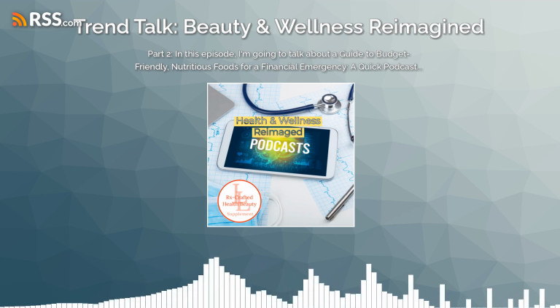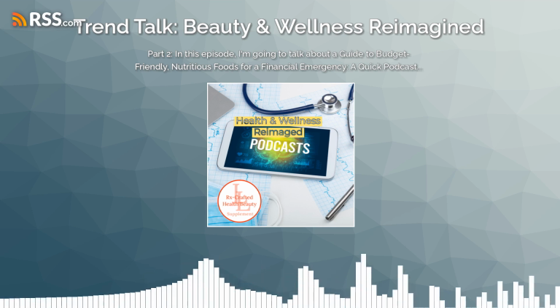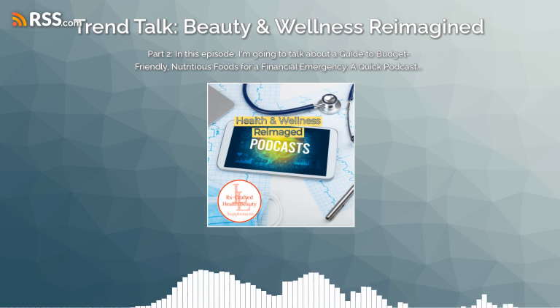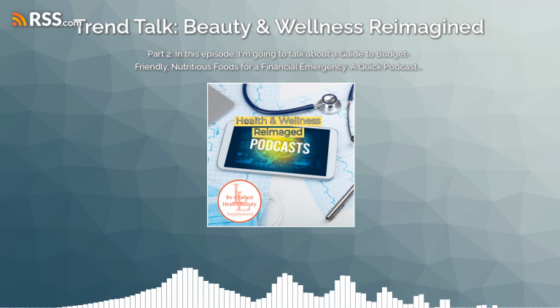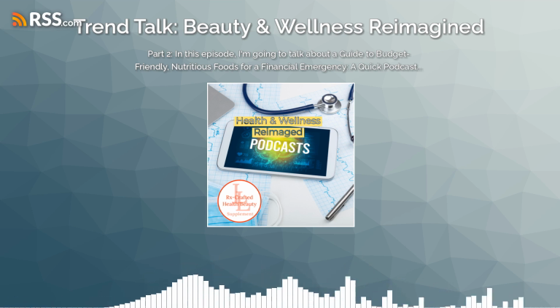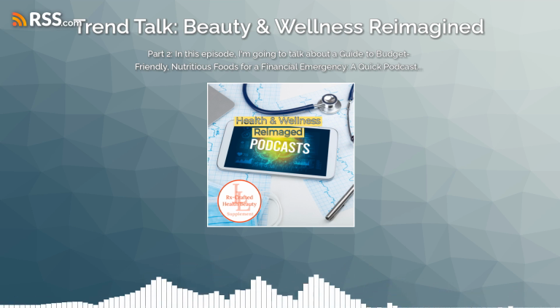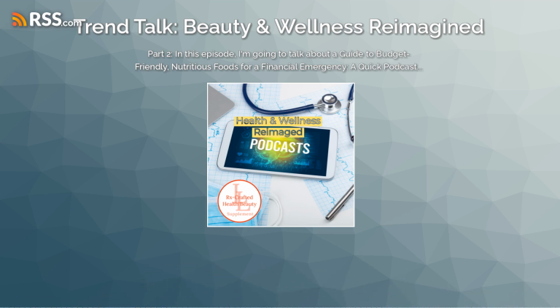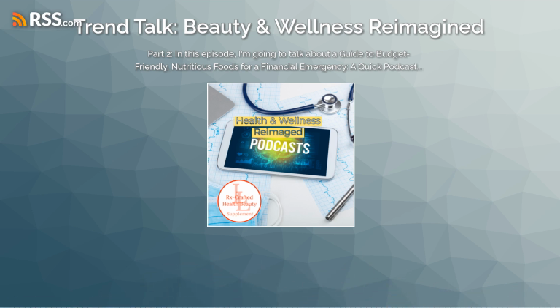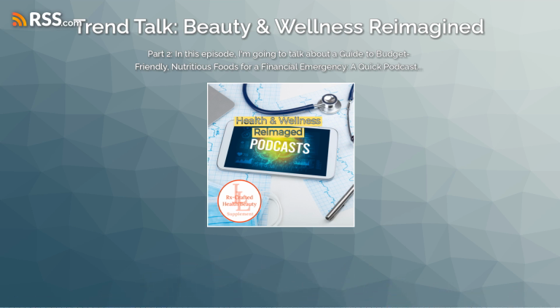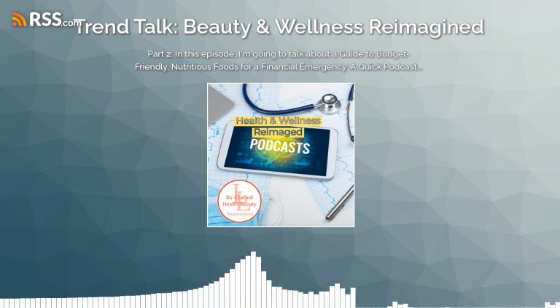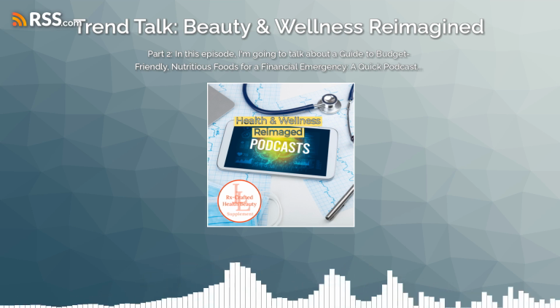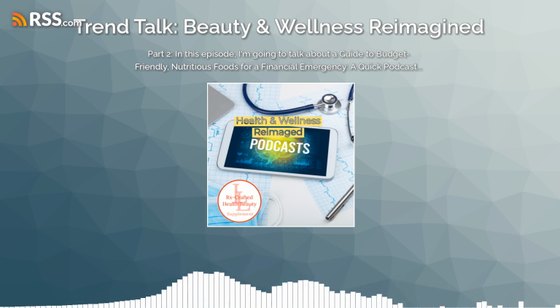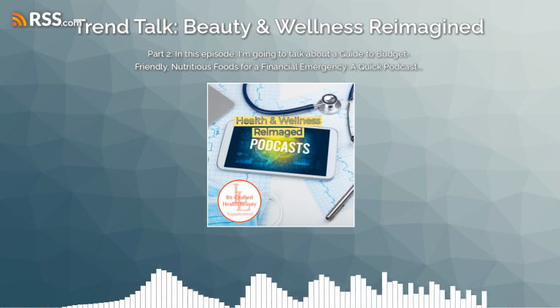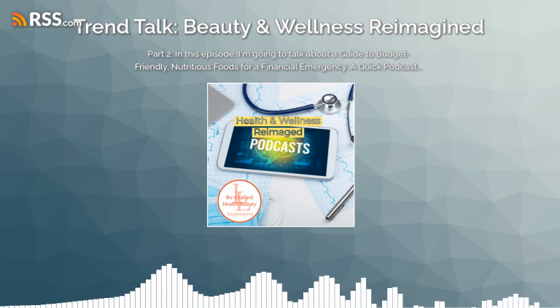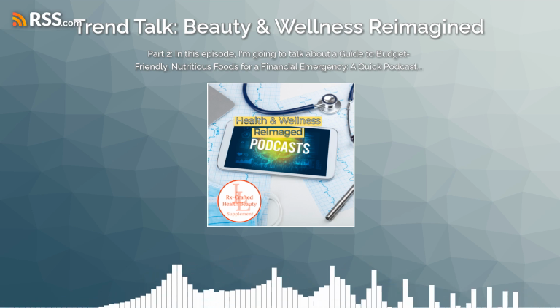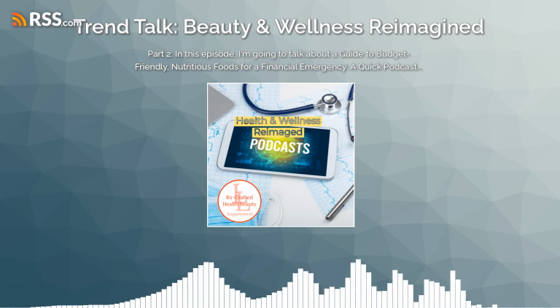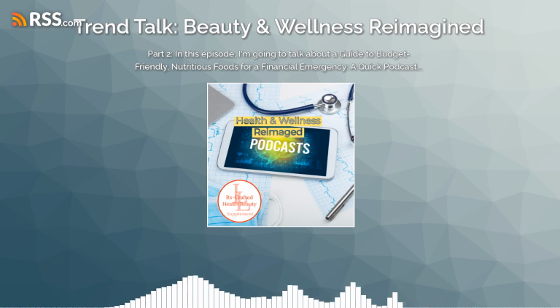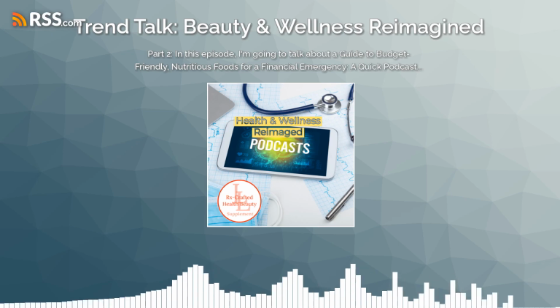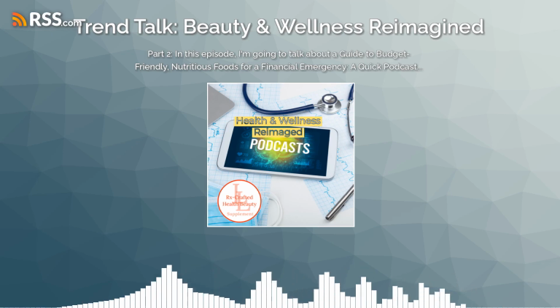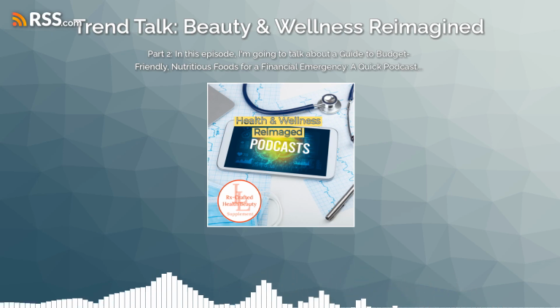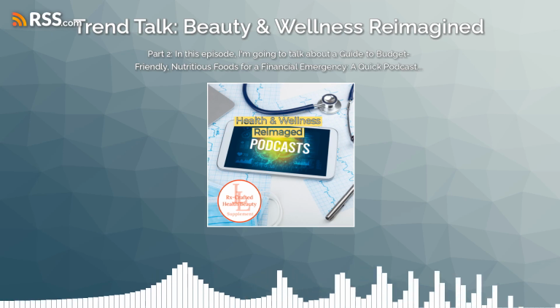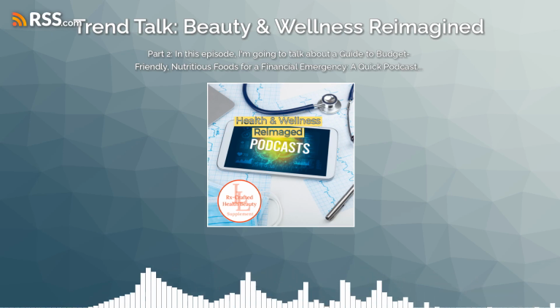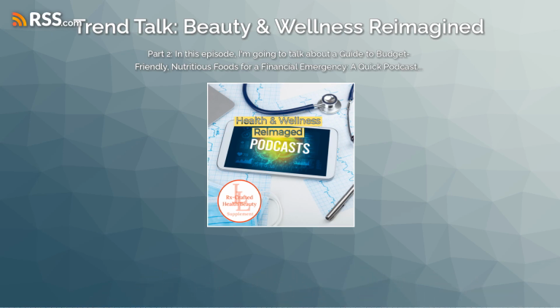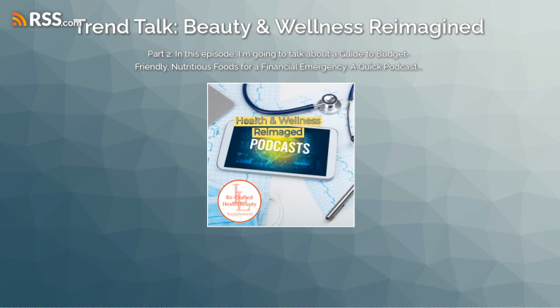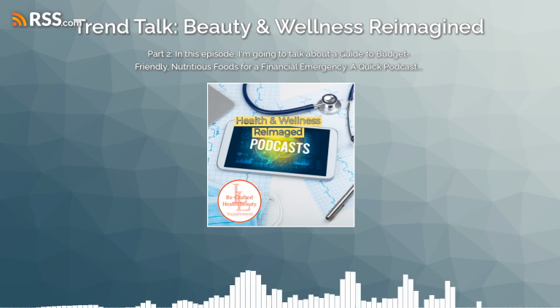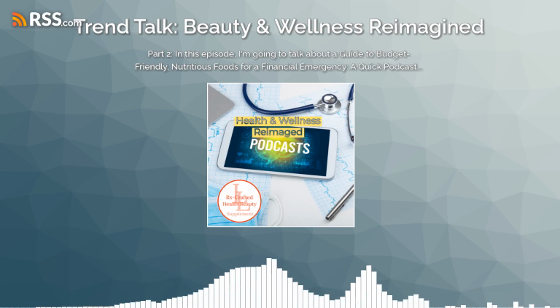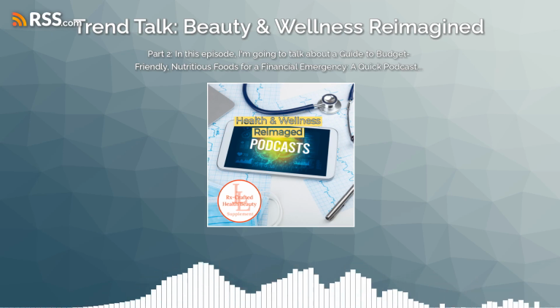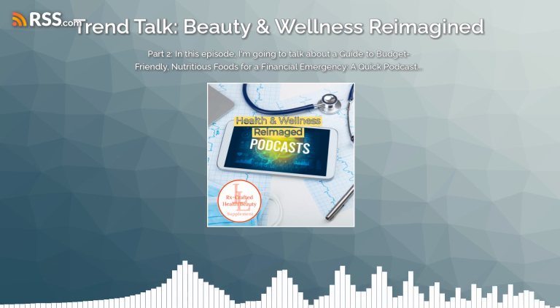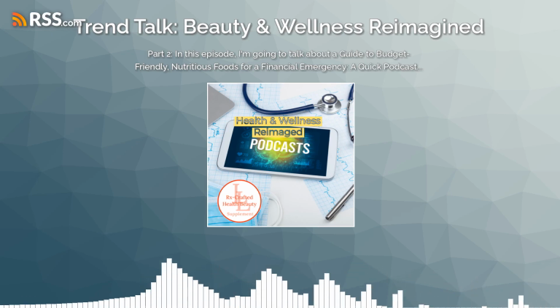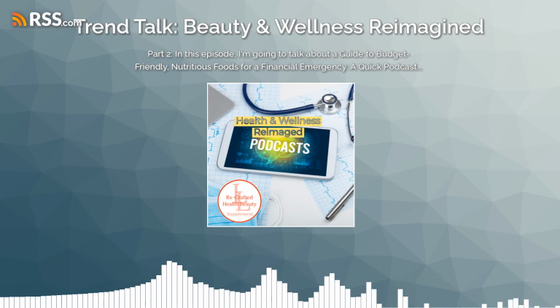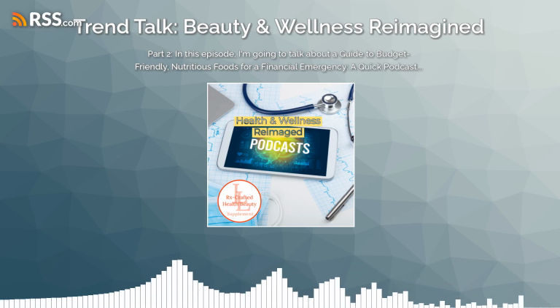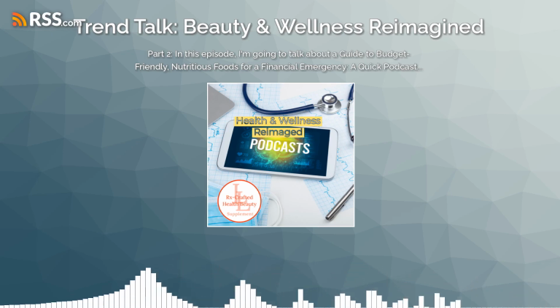Canned vegetables and fruits. These items are both affordable and provide quite a bit of vitamins and minerals.